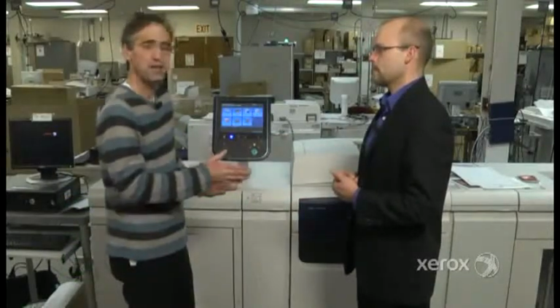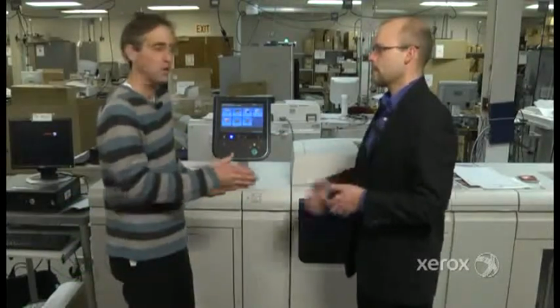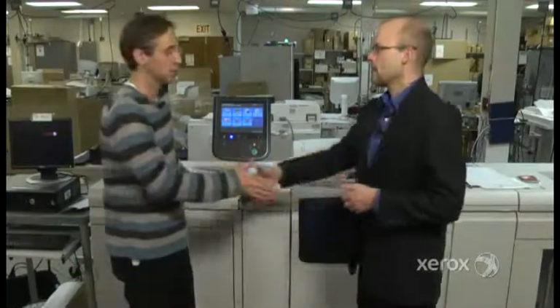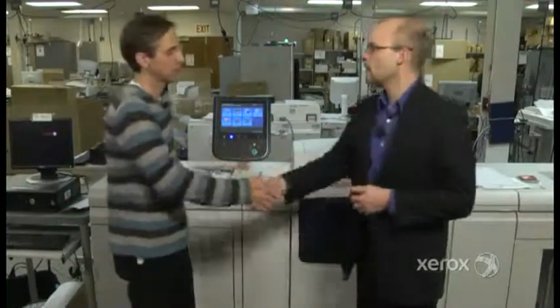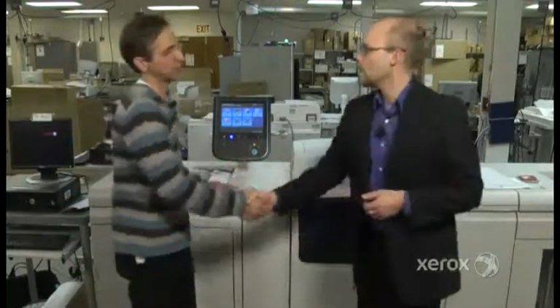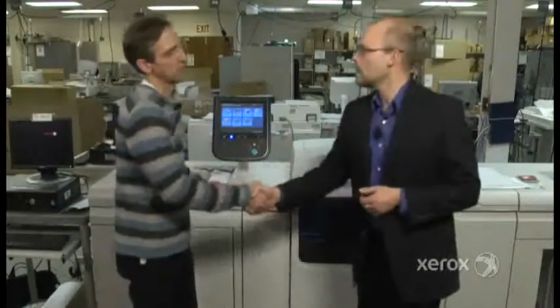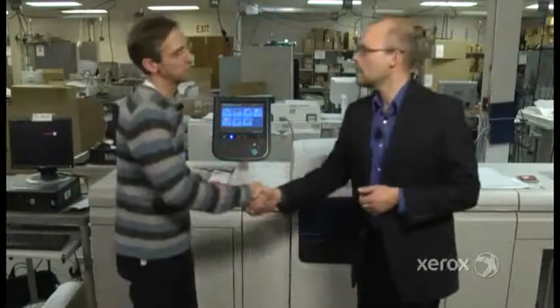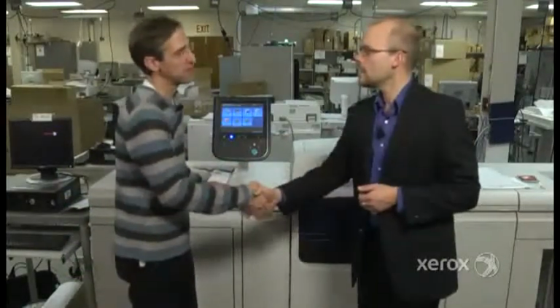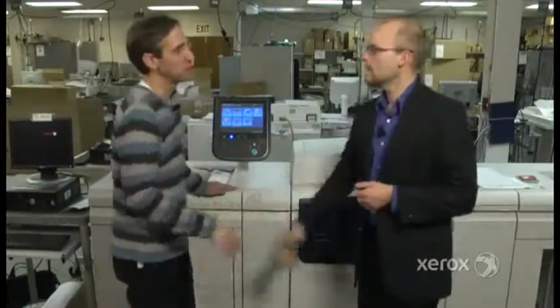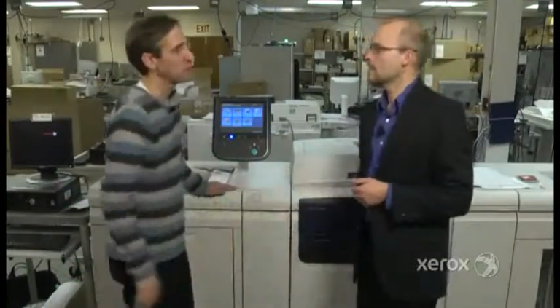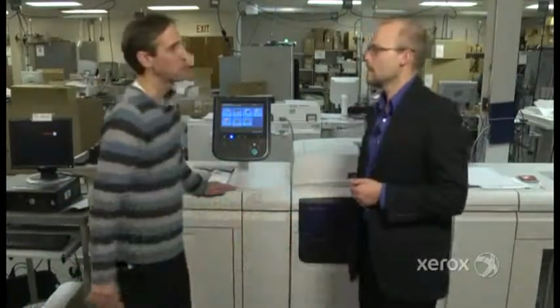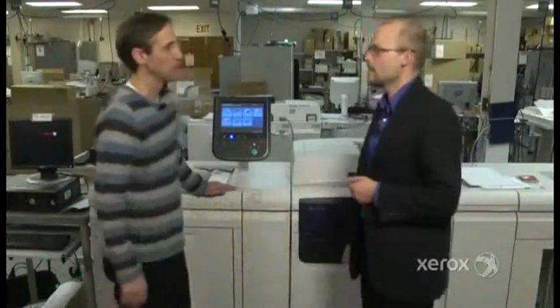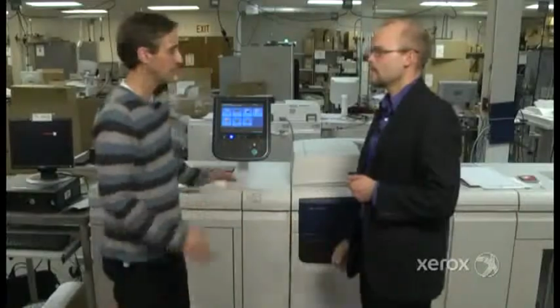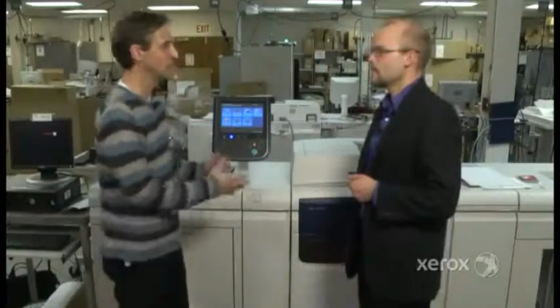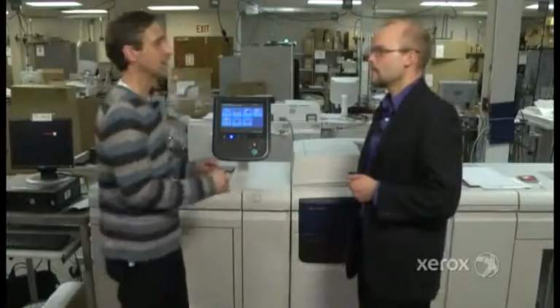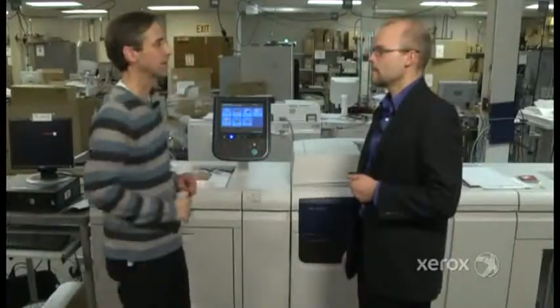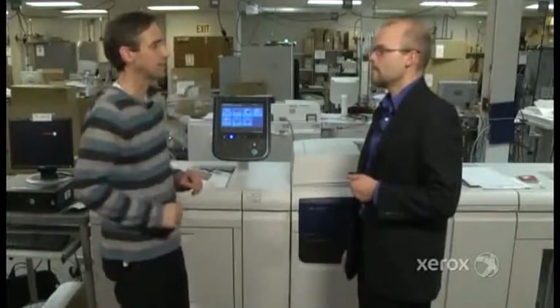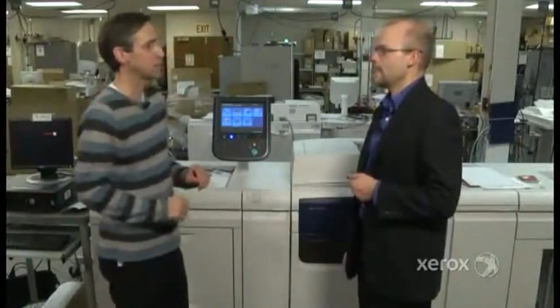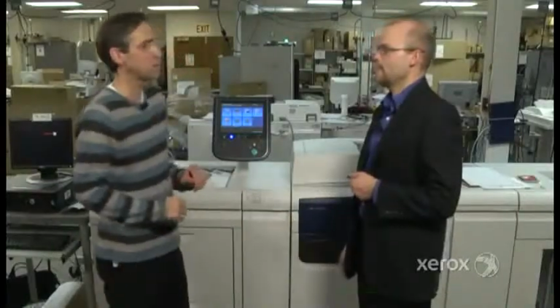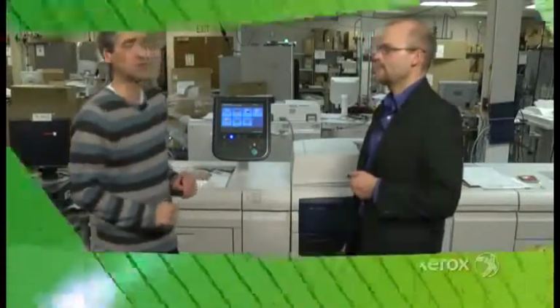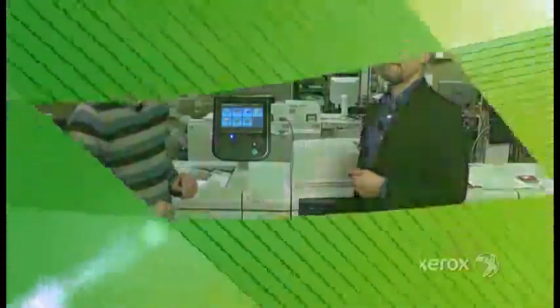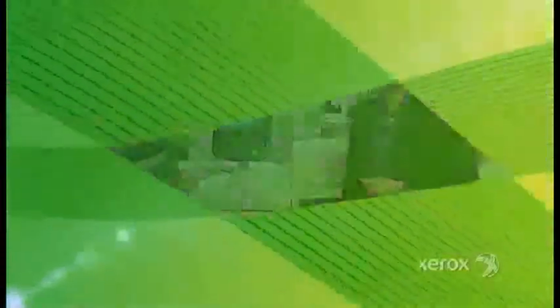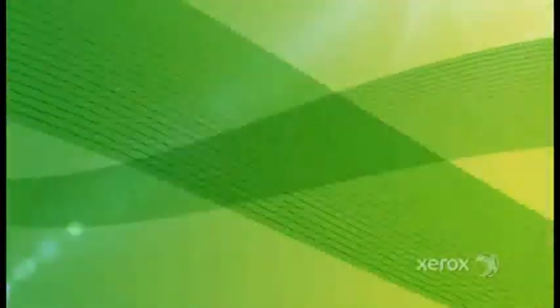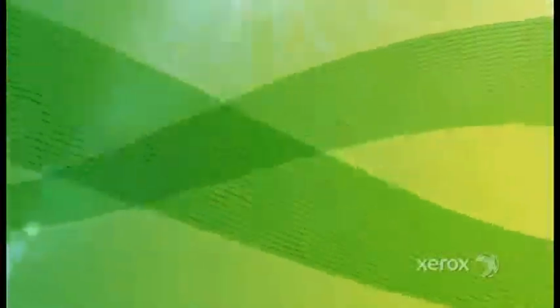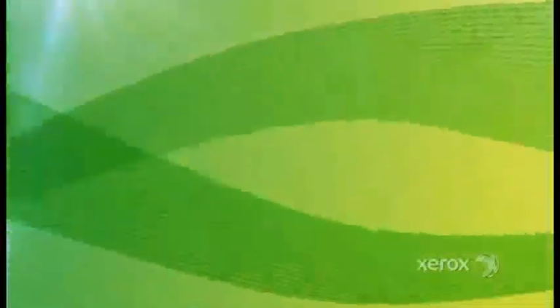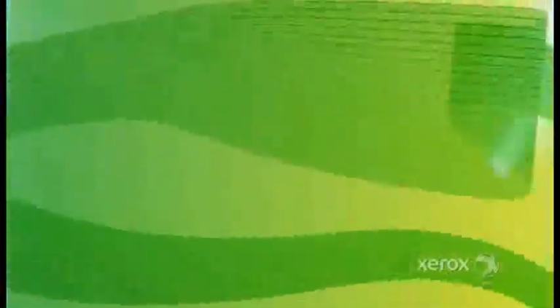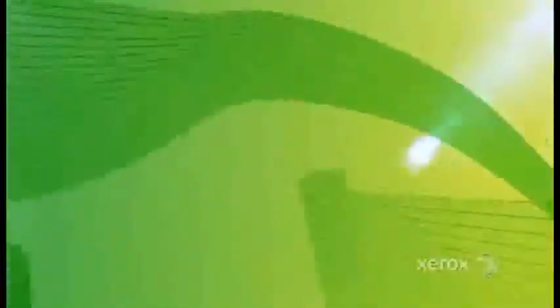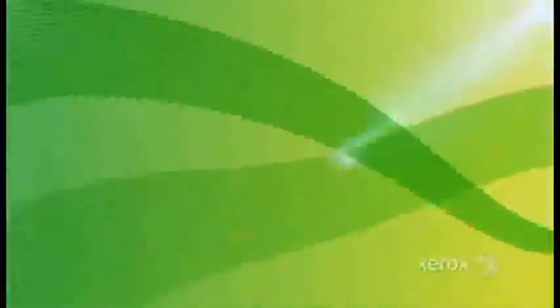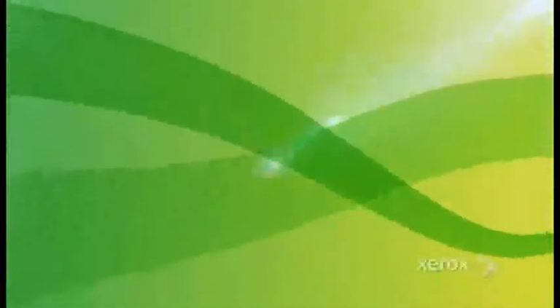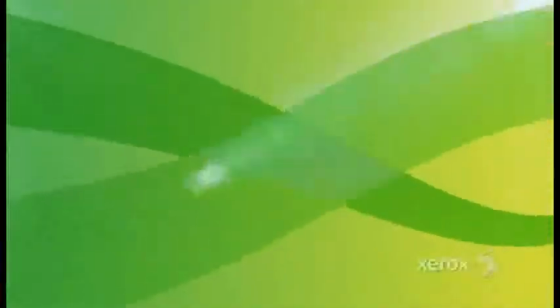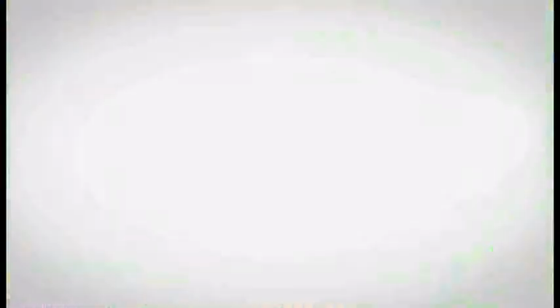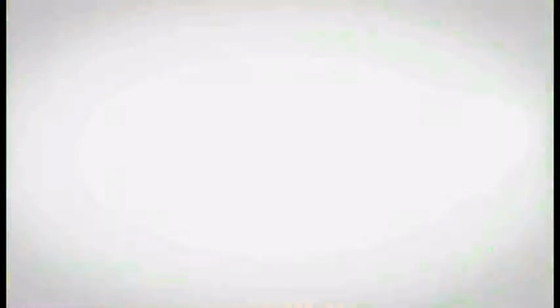Thank you very much for taking the time today. It's been a wonderful insight. Thank you.